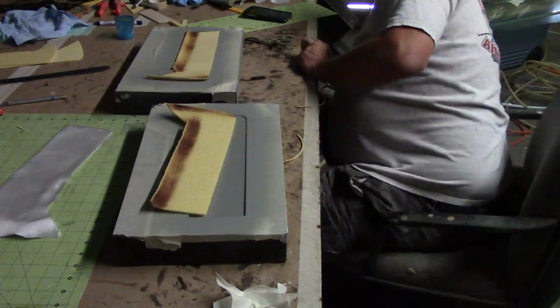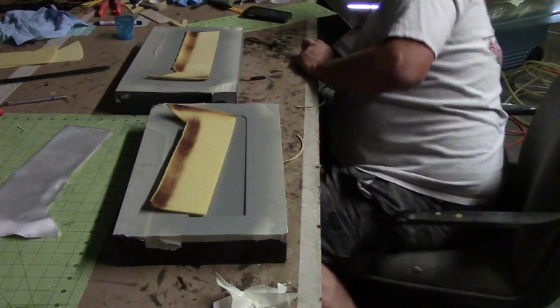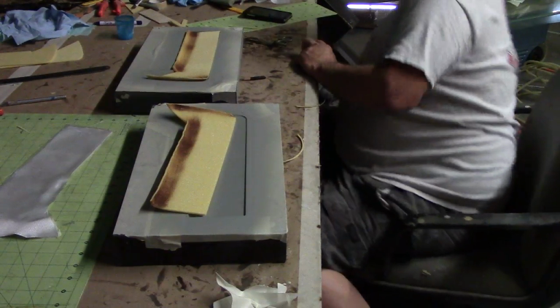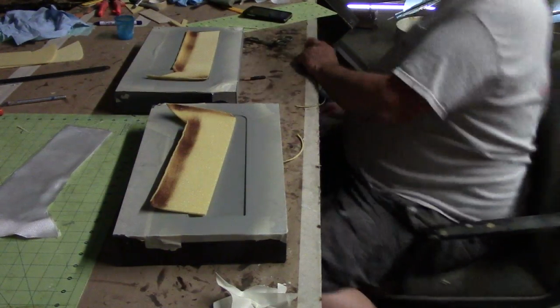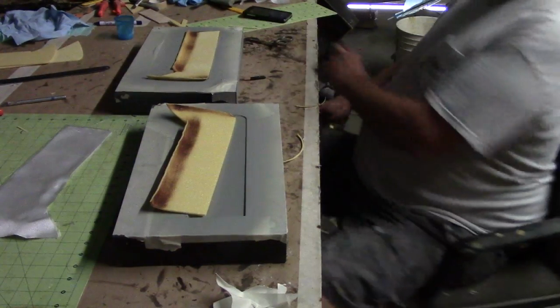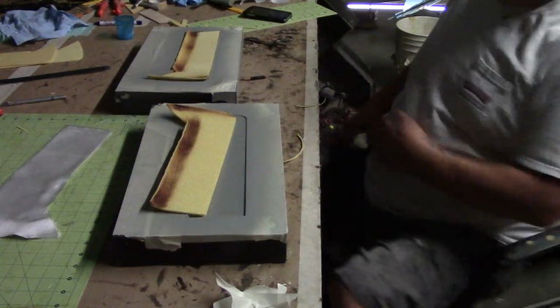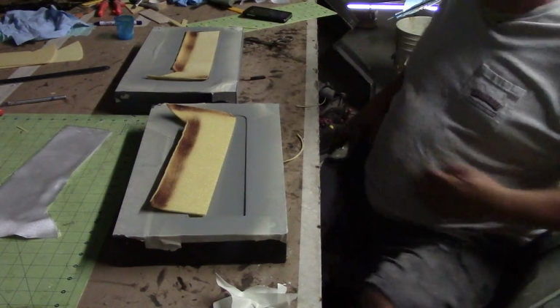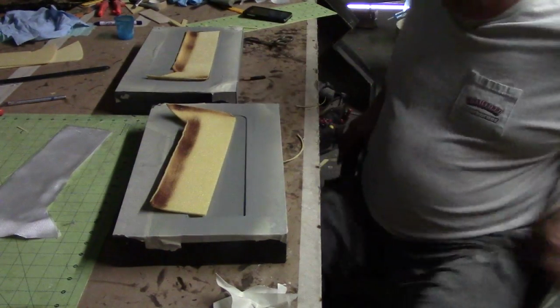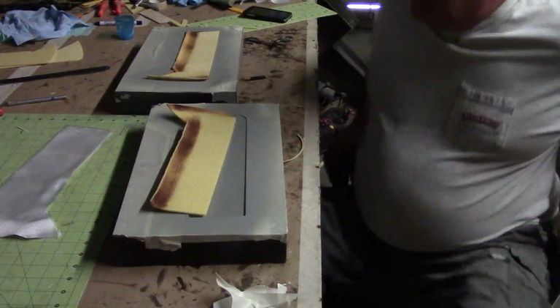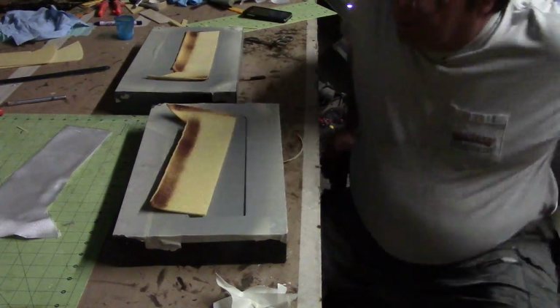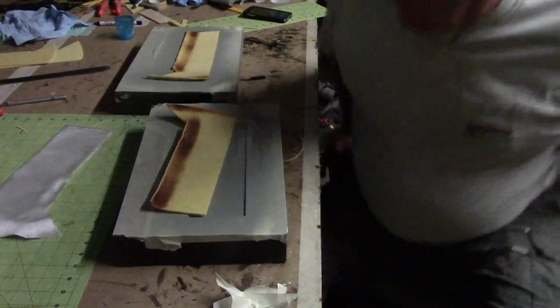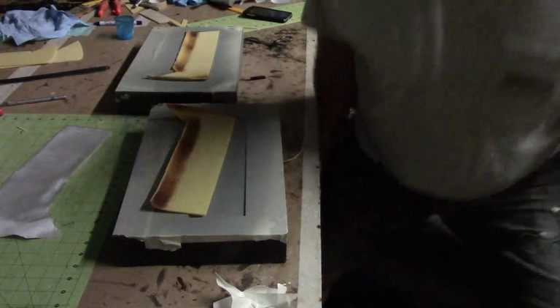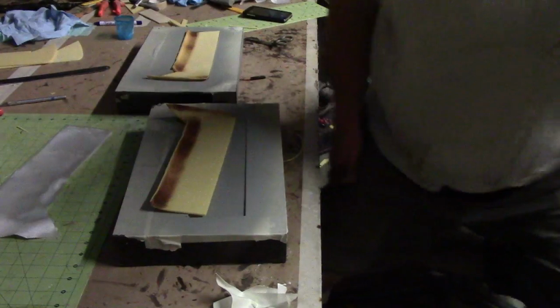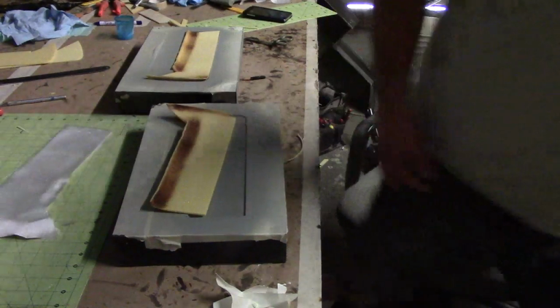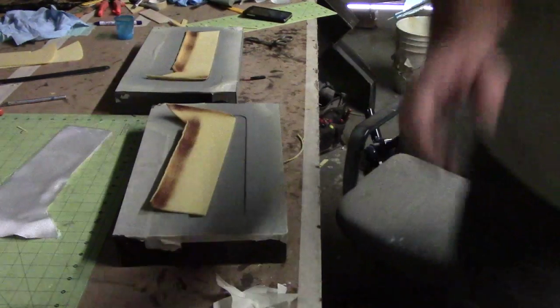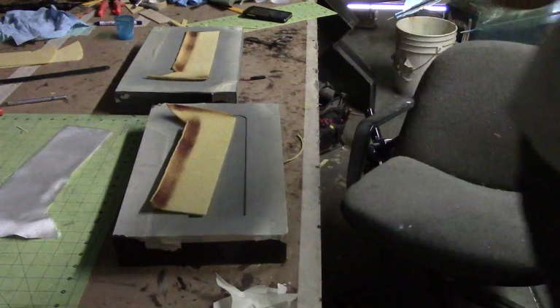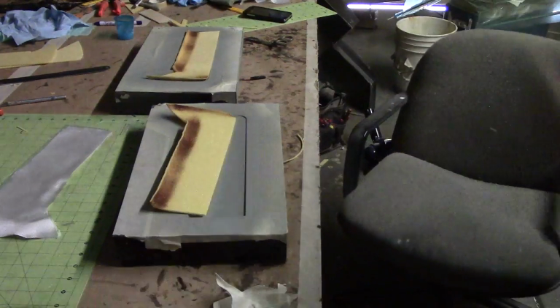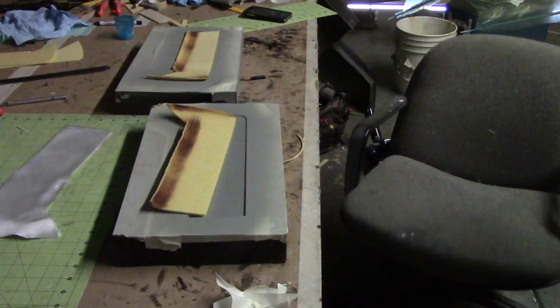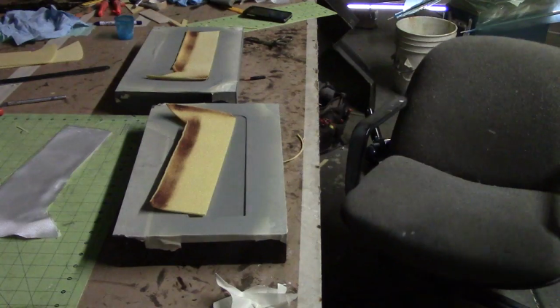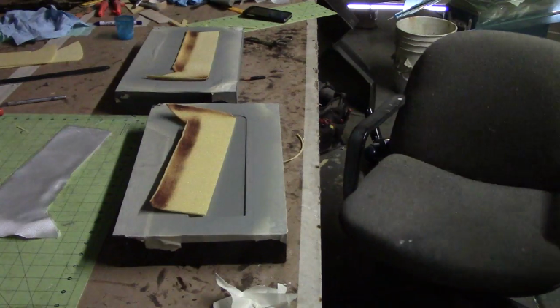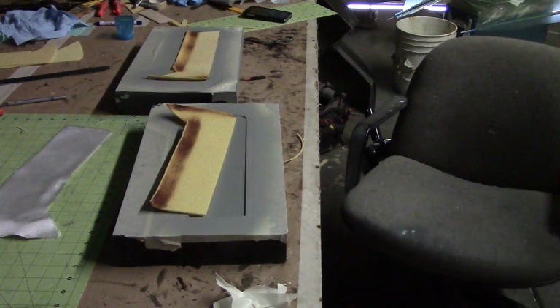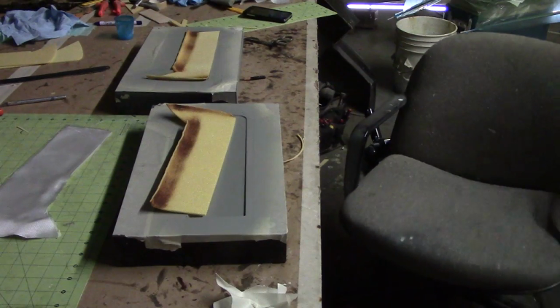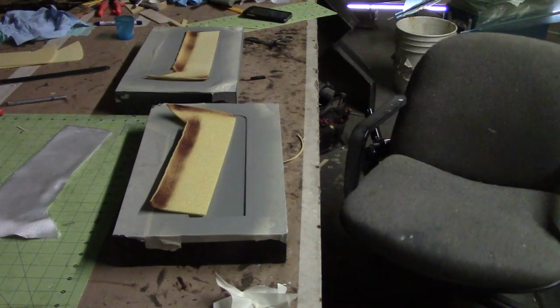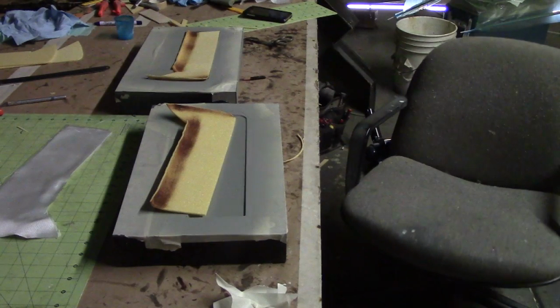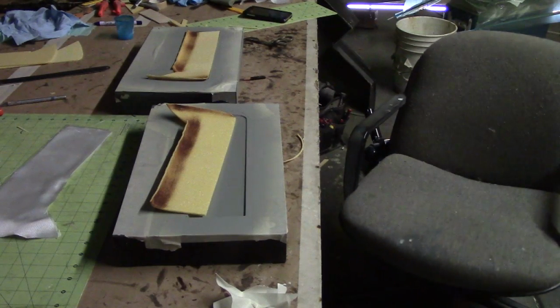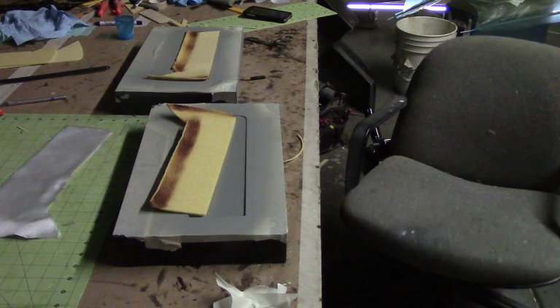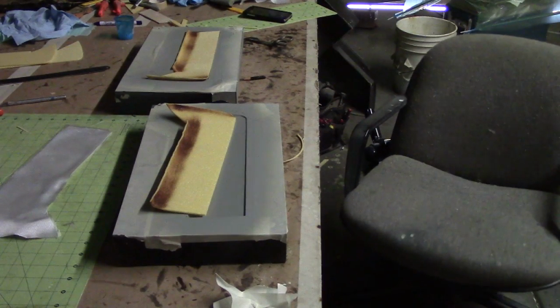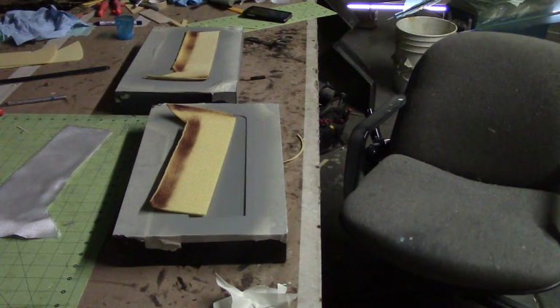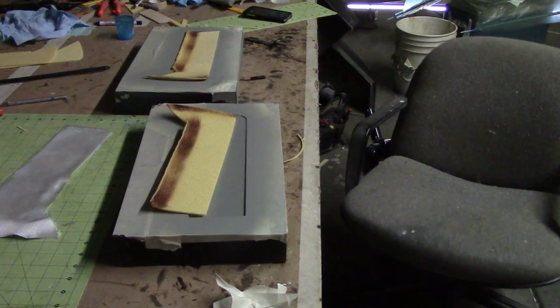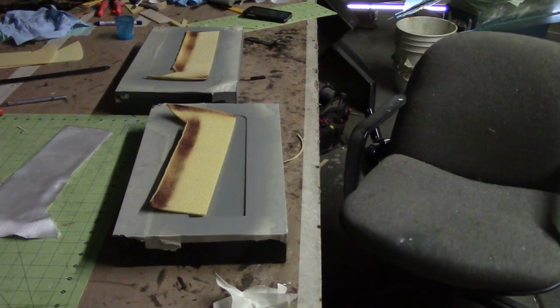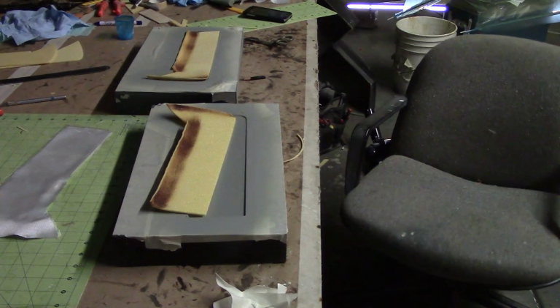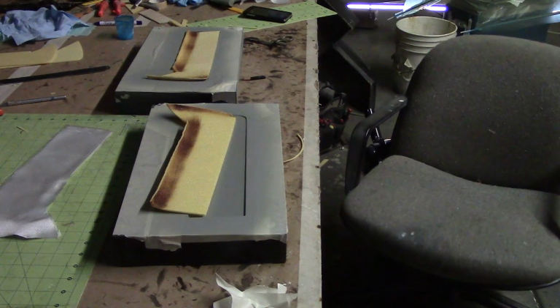Okay, now I'm going to mix me up some resin. Talk amongst yourselves for a minute.